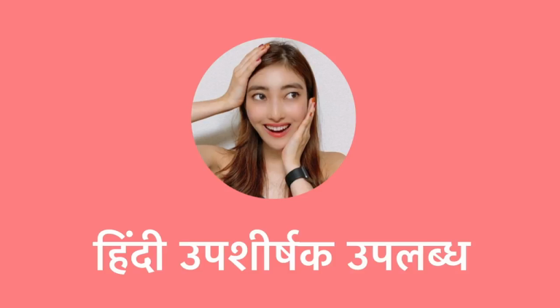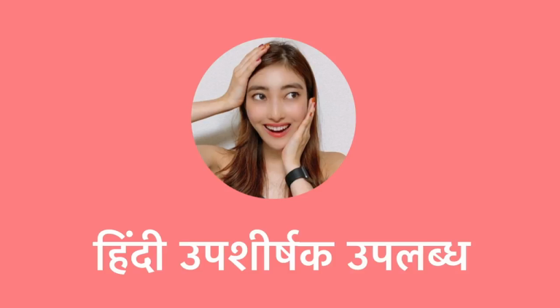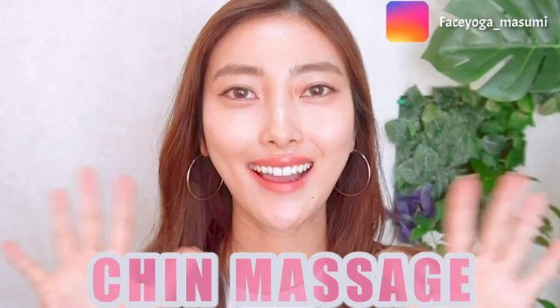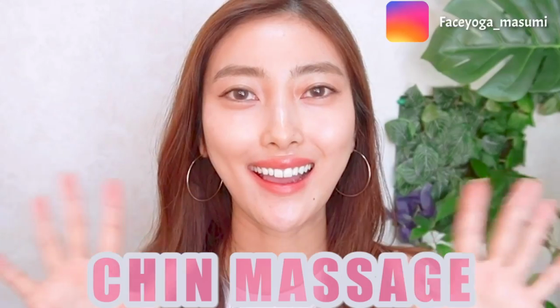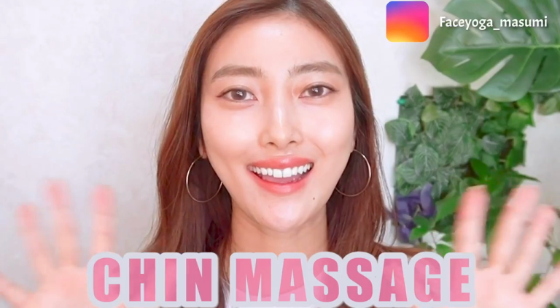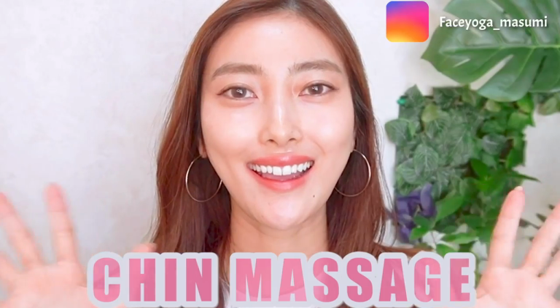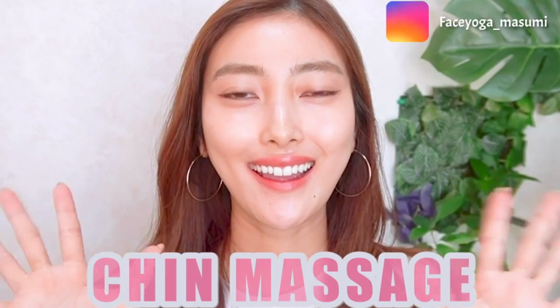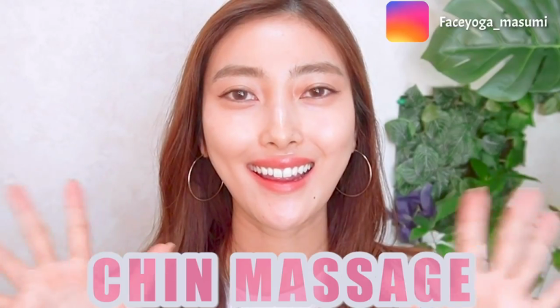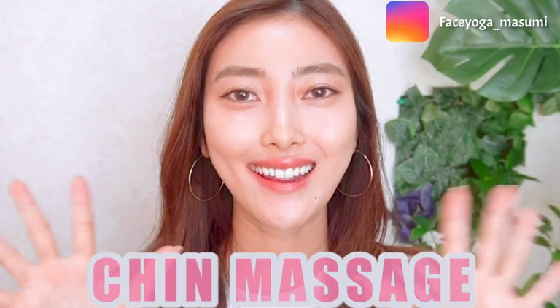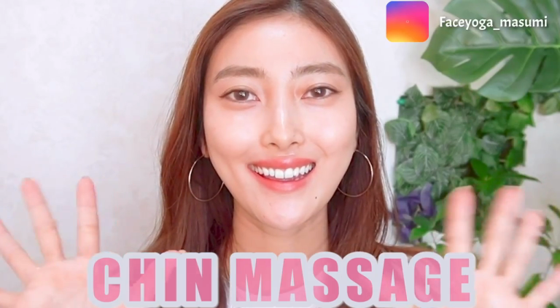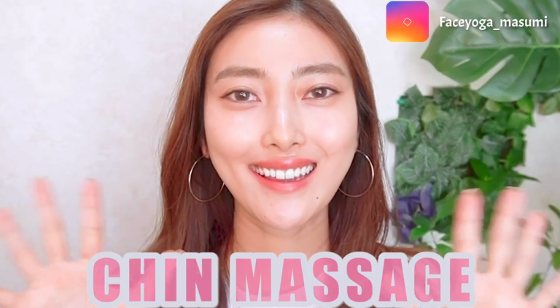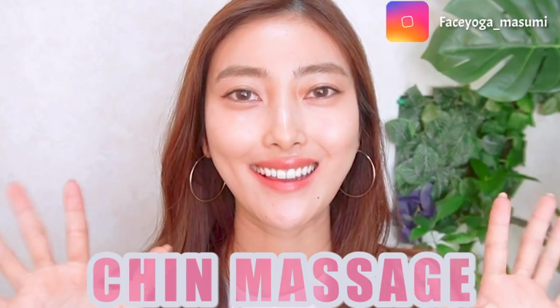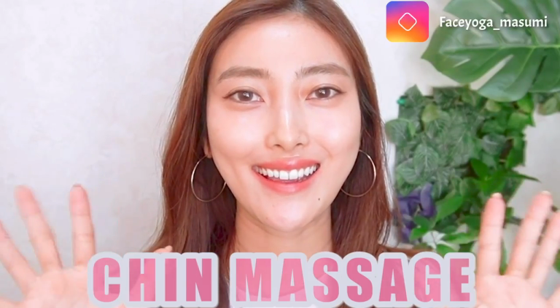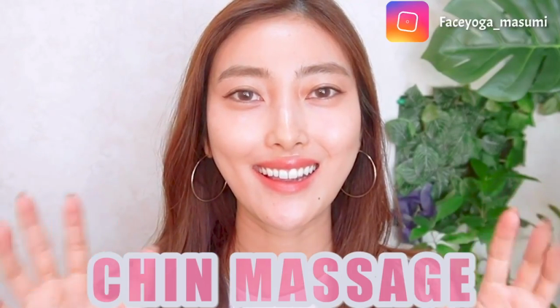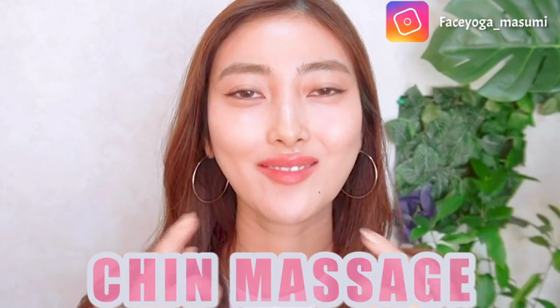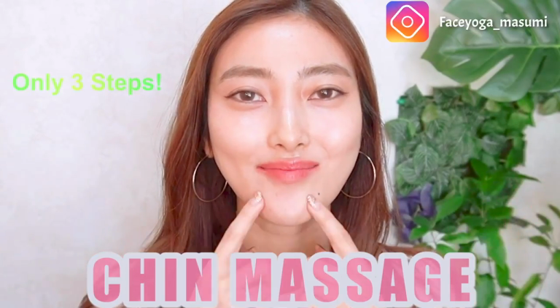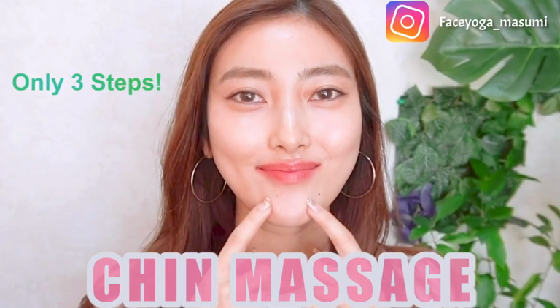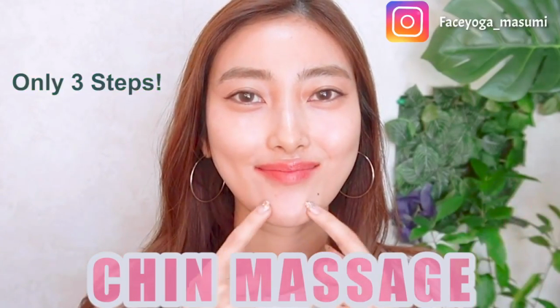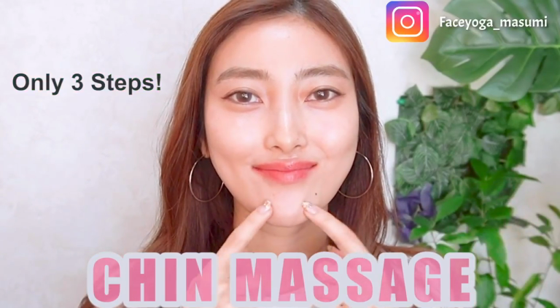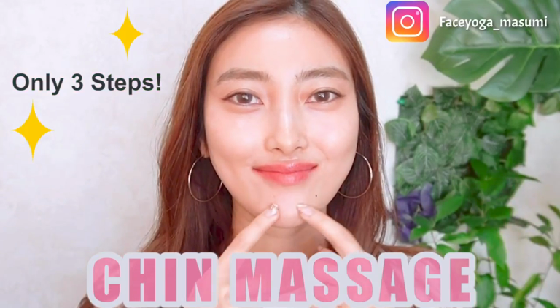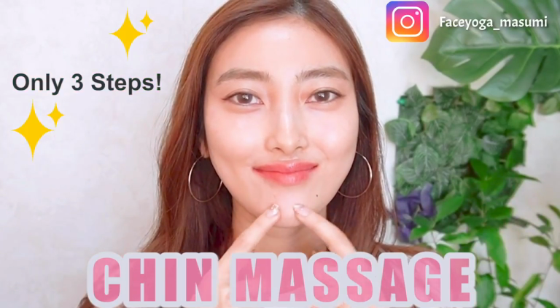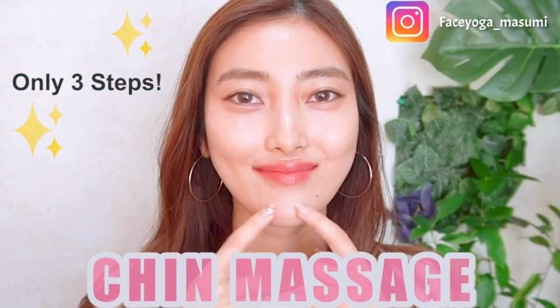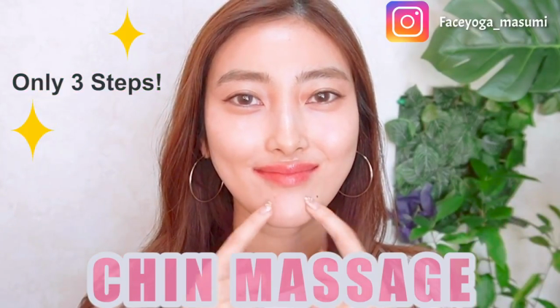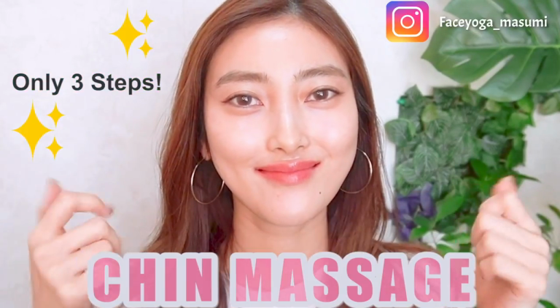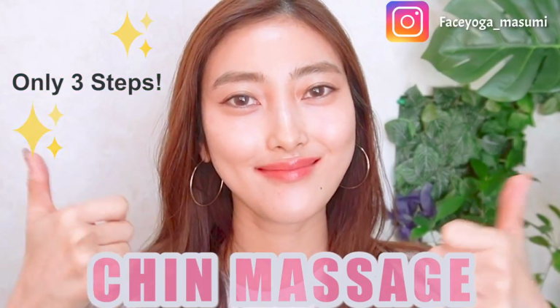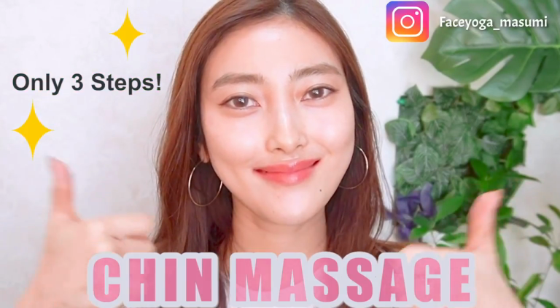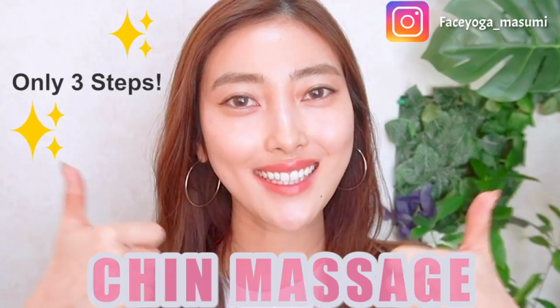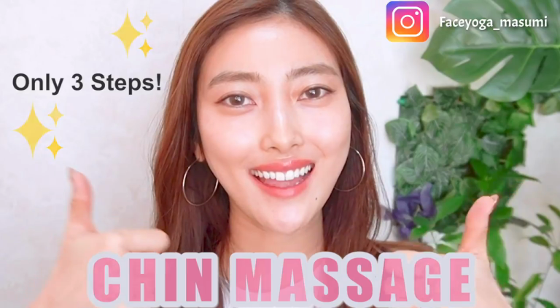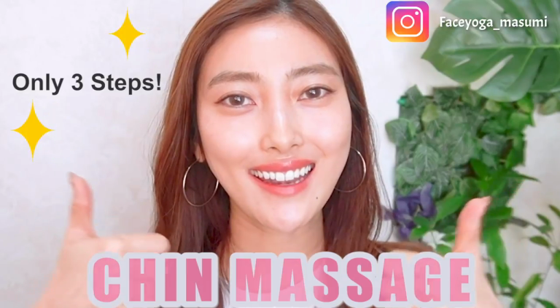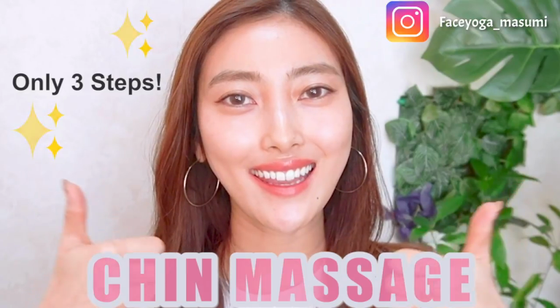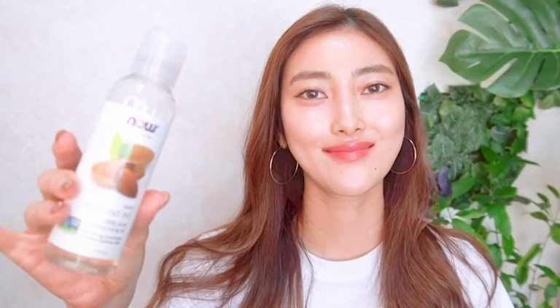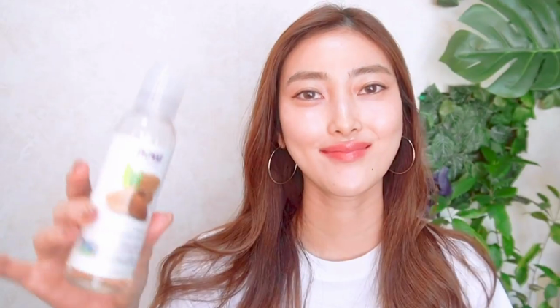Hello everyone! This video is about chin massage. There are only three steps, so let's get started.